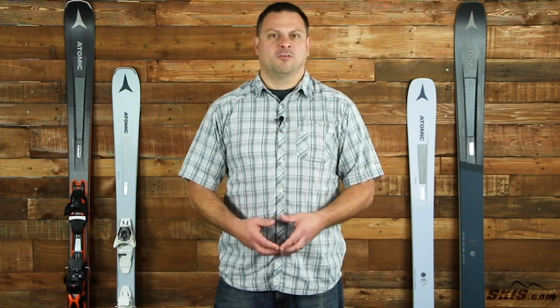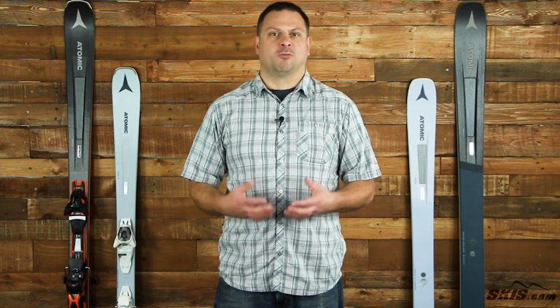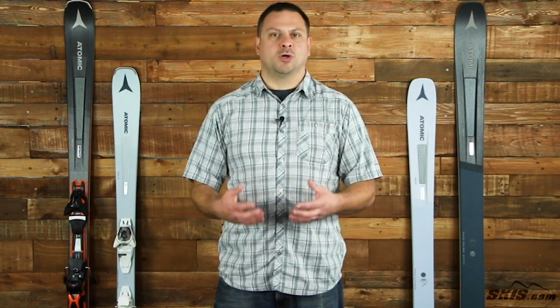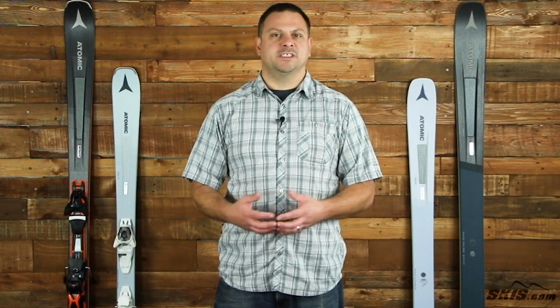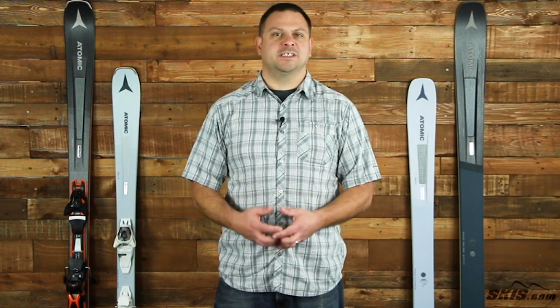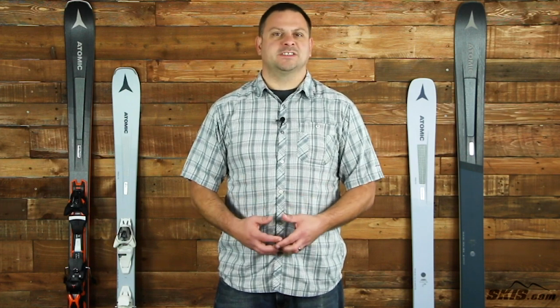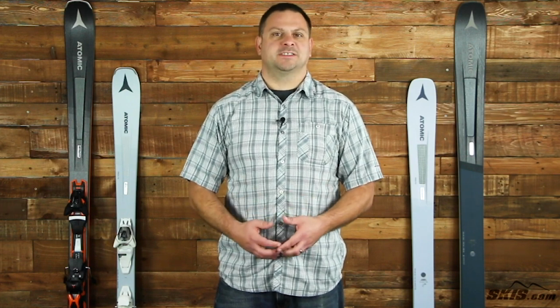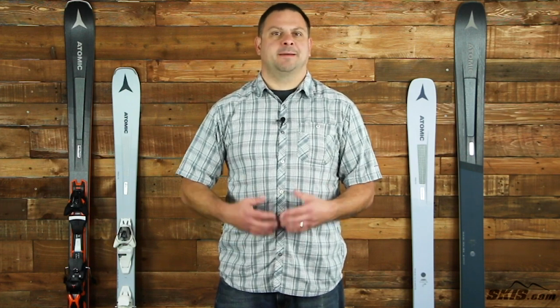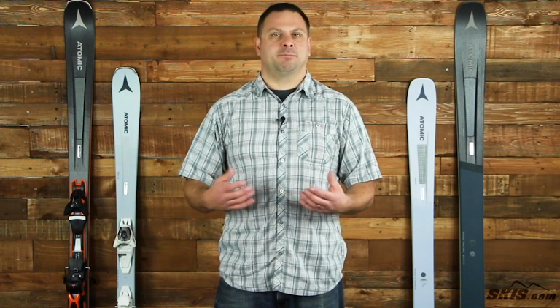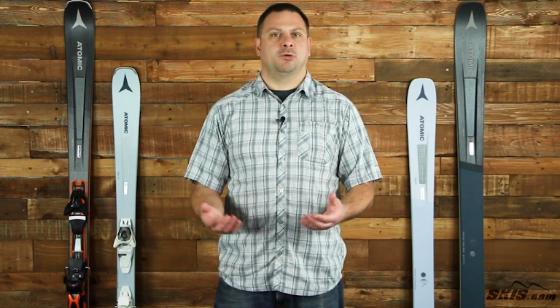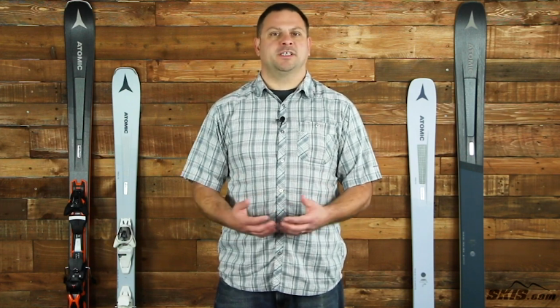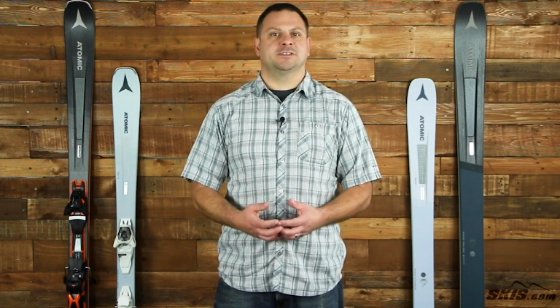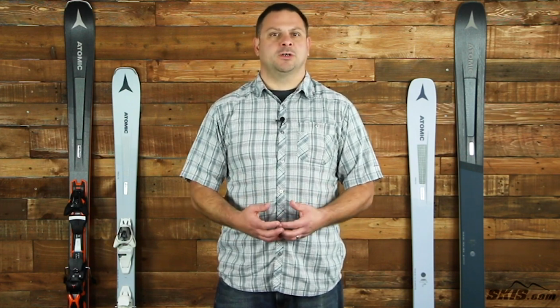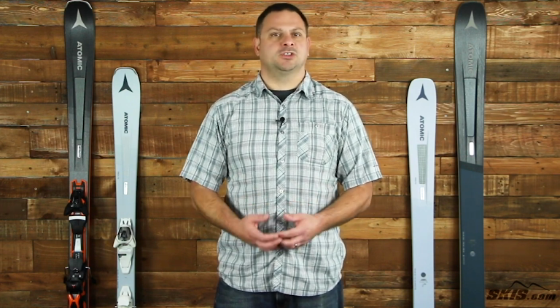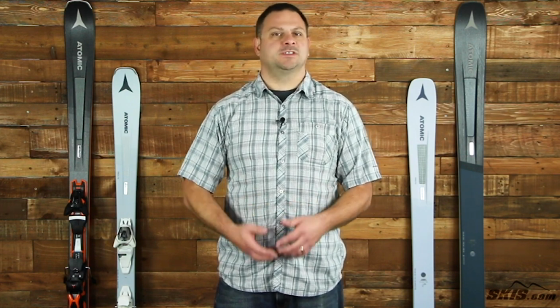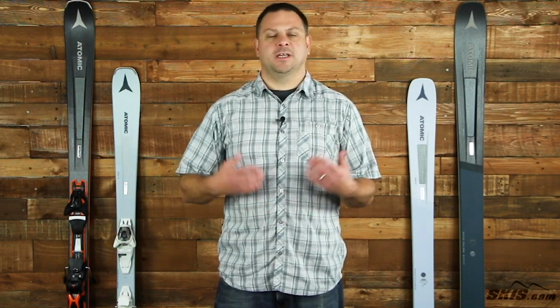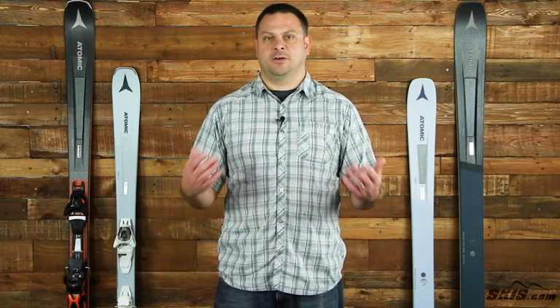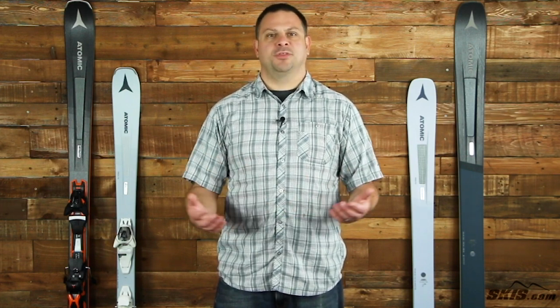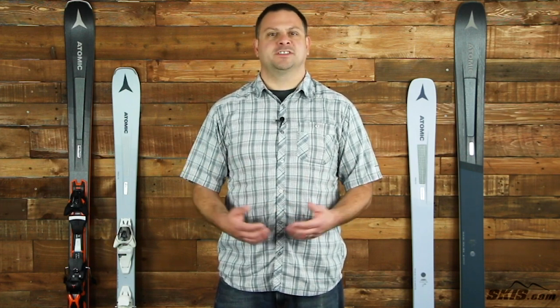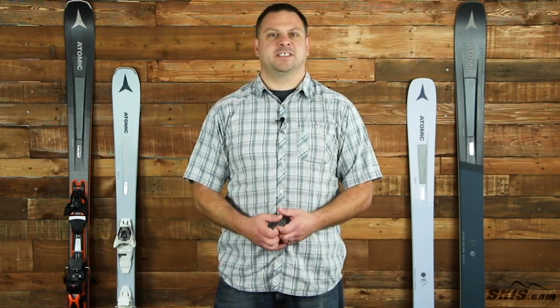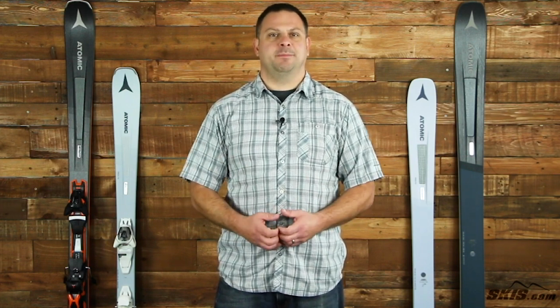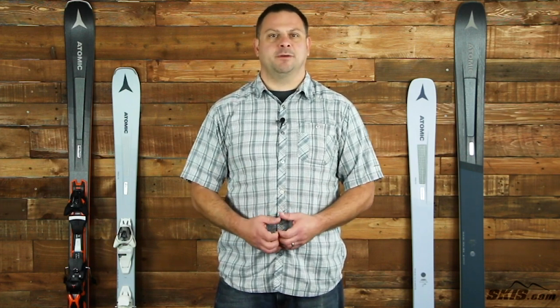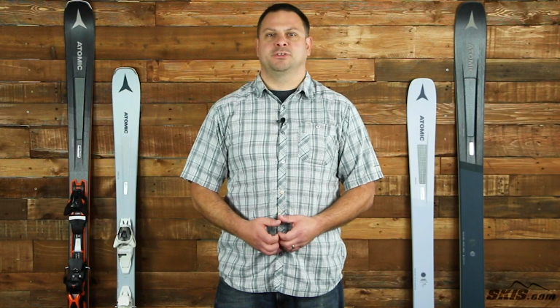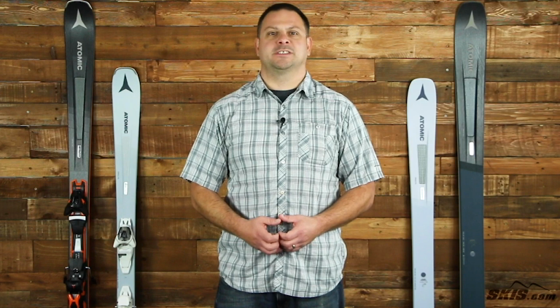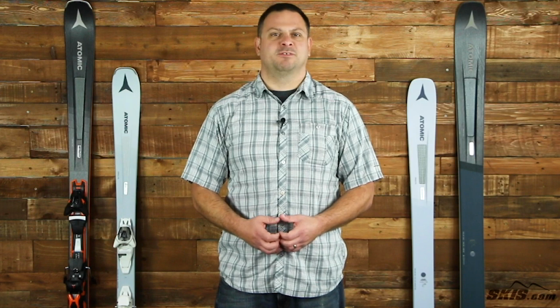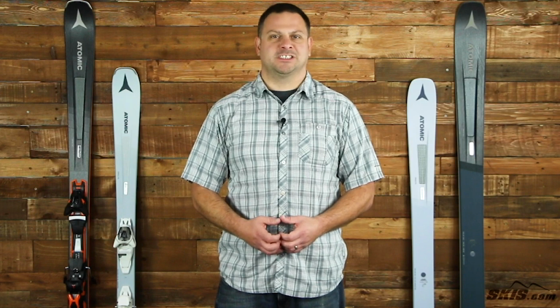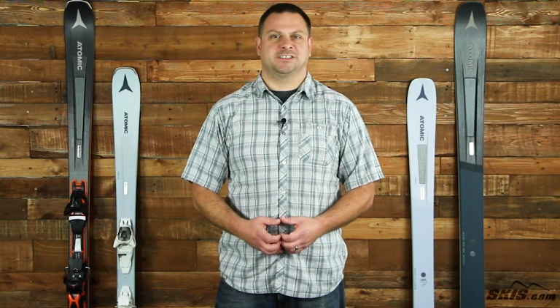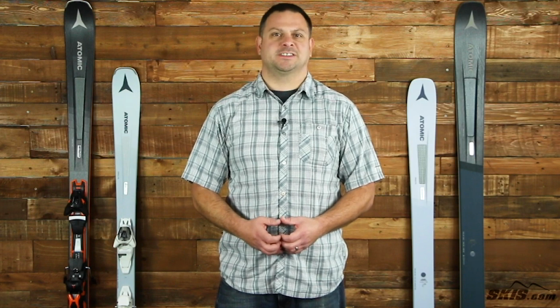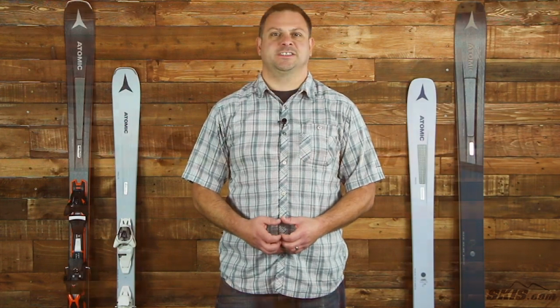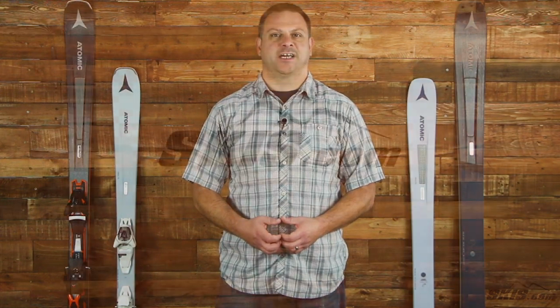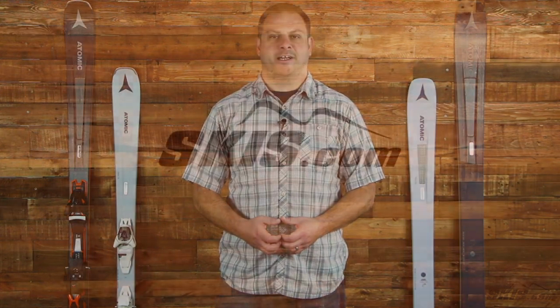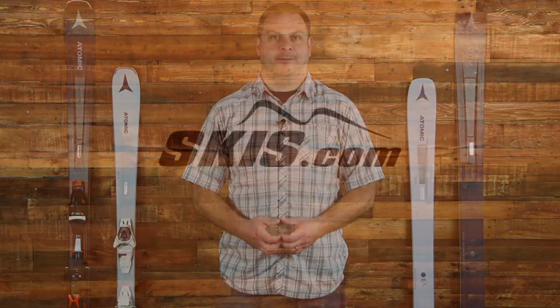For more details on Atomic Pro-Lite construction and all things Atomic, please come visit us at skis.com.